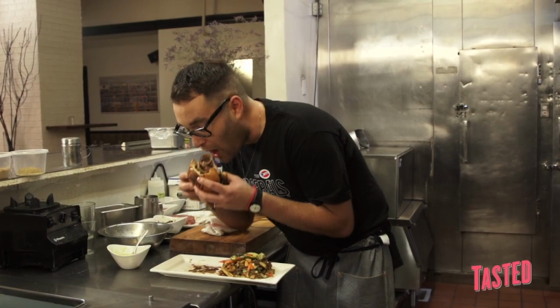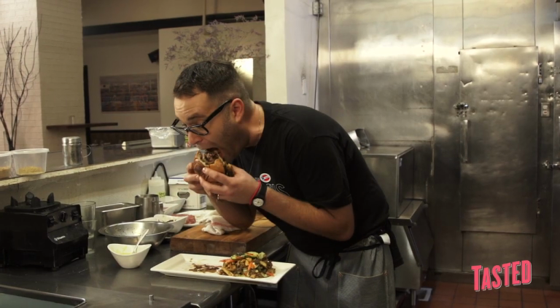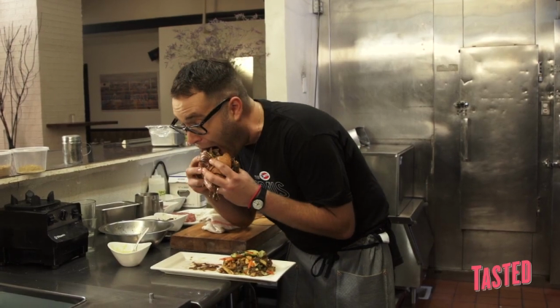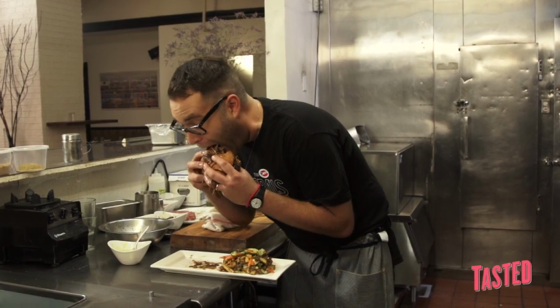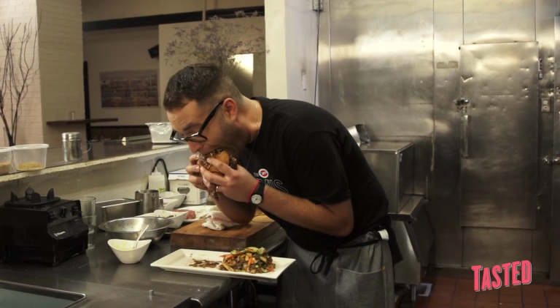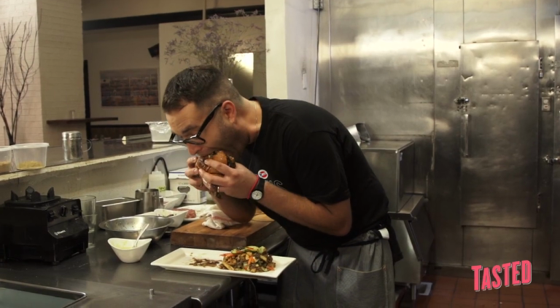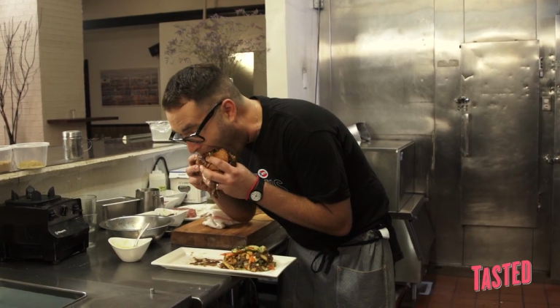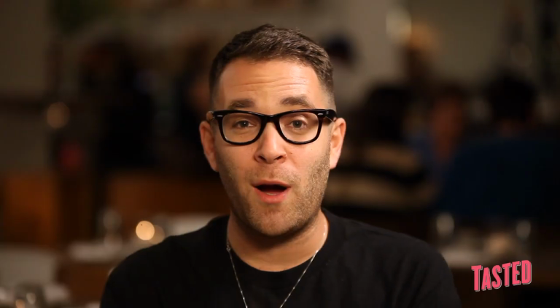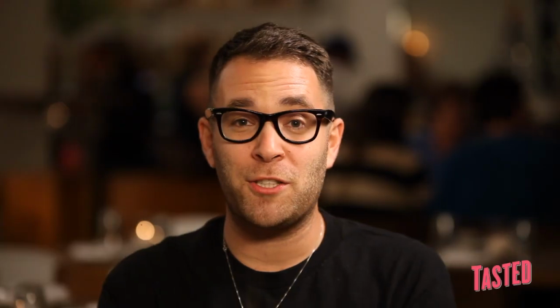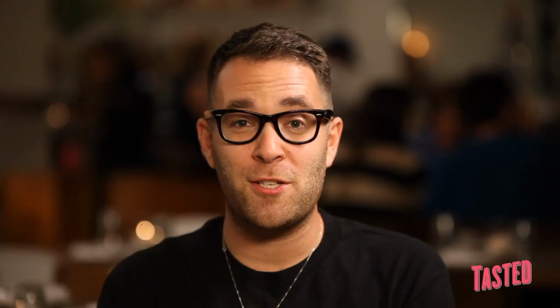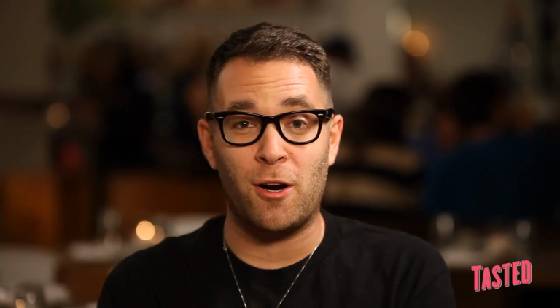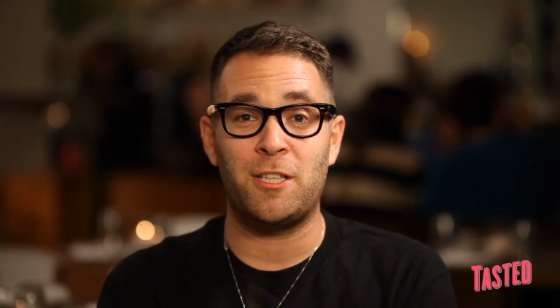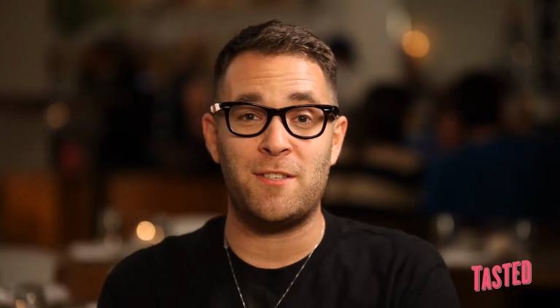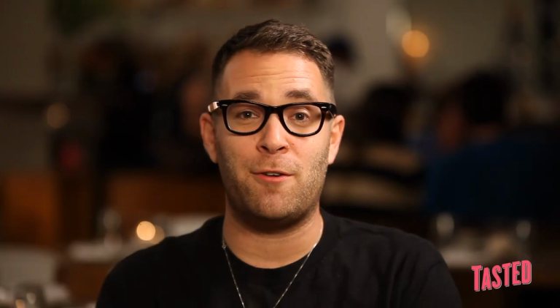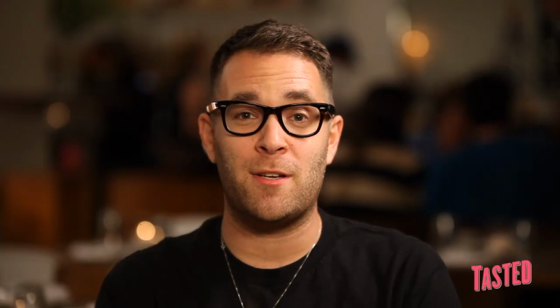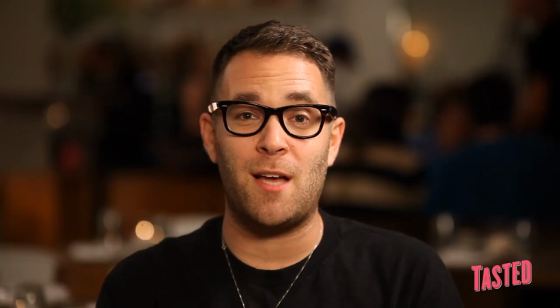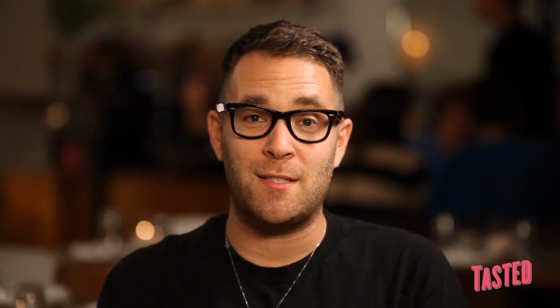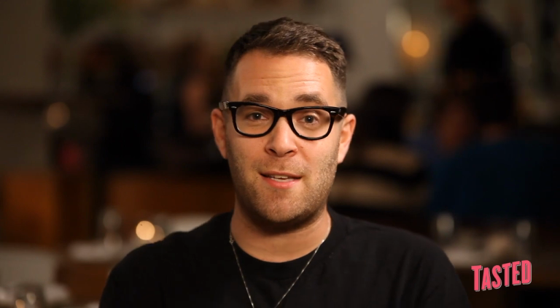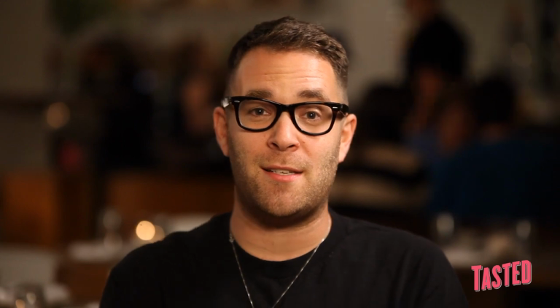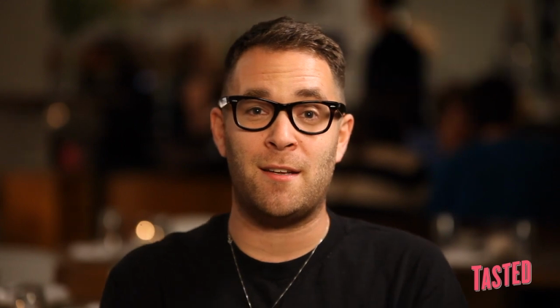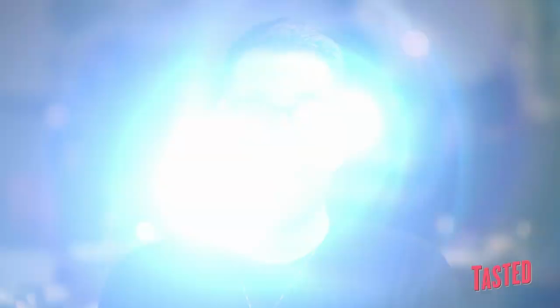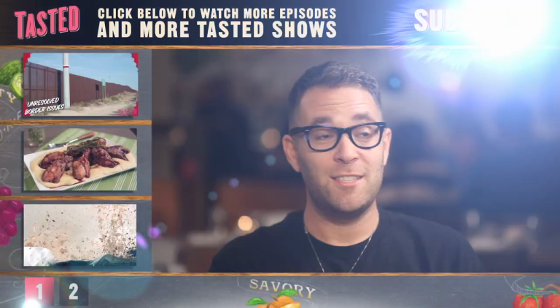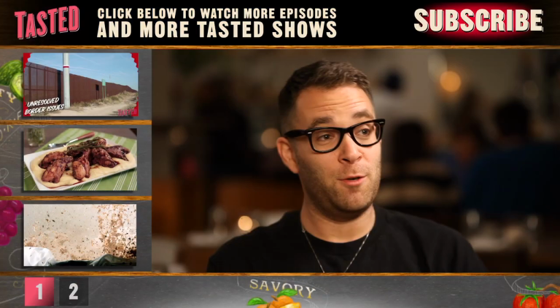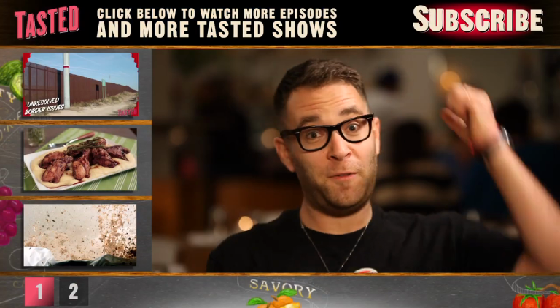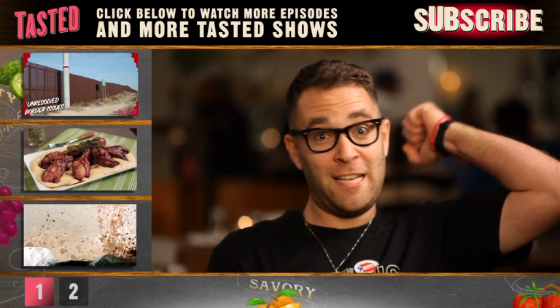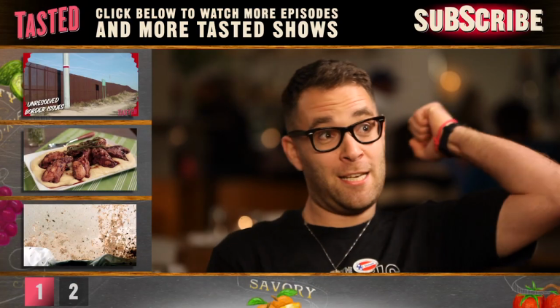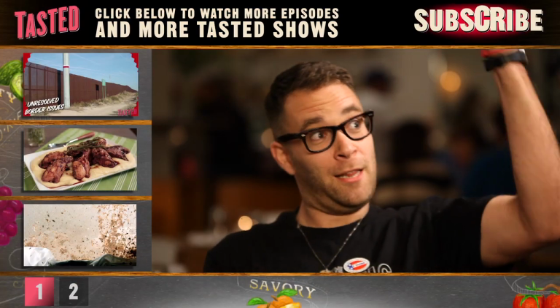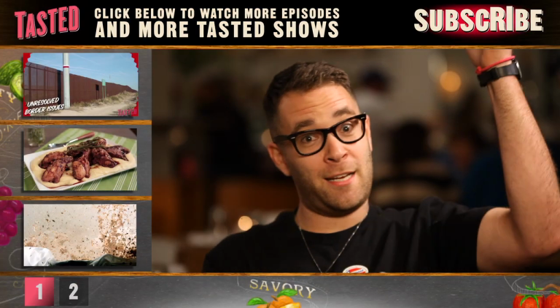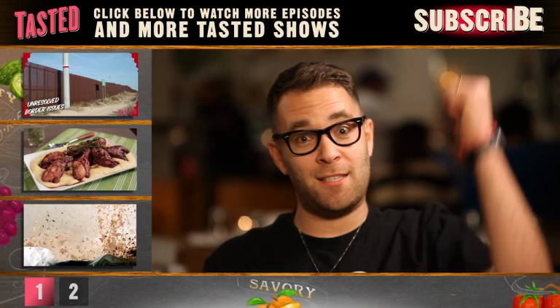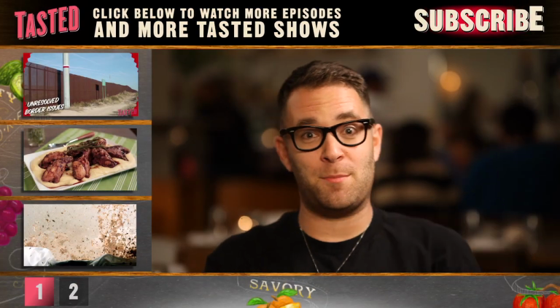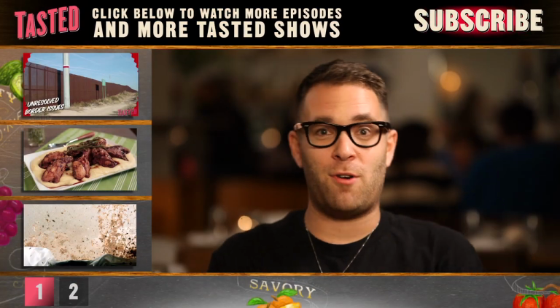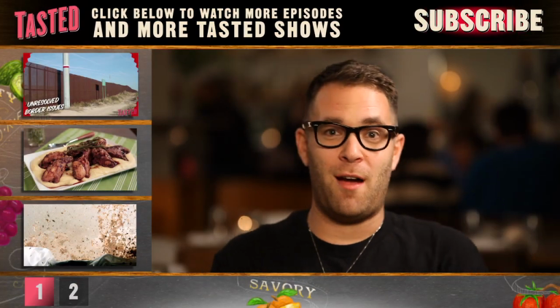I'm Ilan Hall, and you're watching Star Chef Secrets on Tasty. Don't forget to click to subscribe.